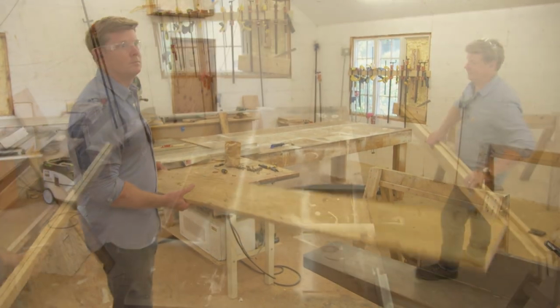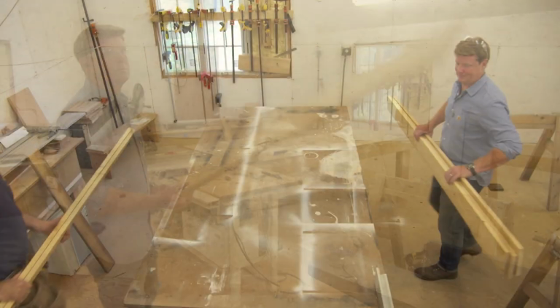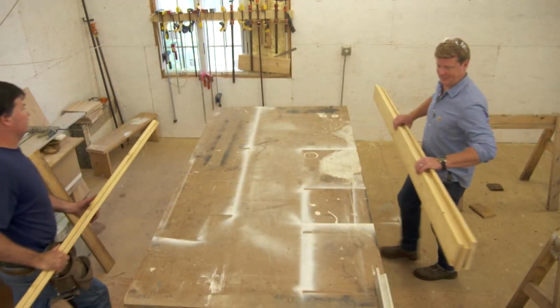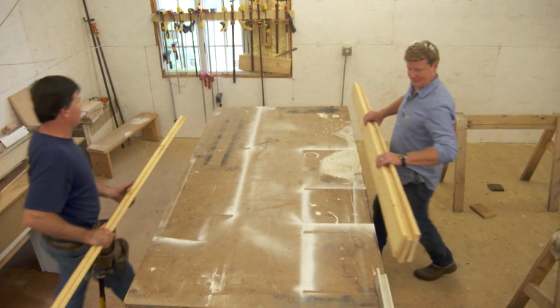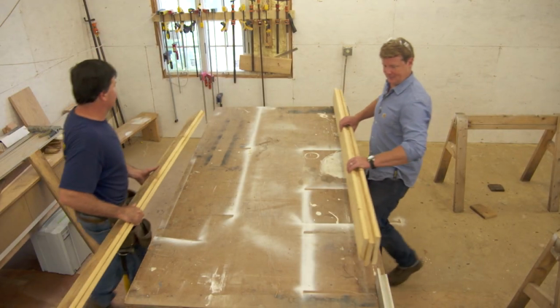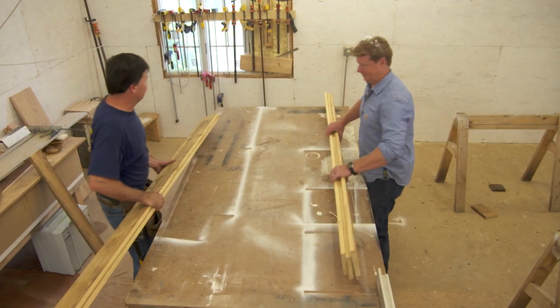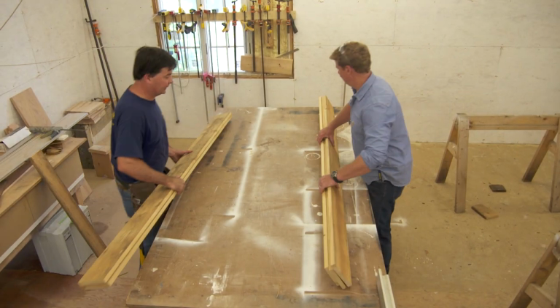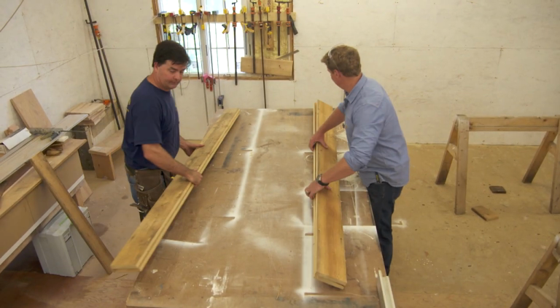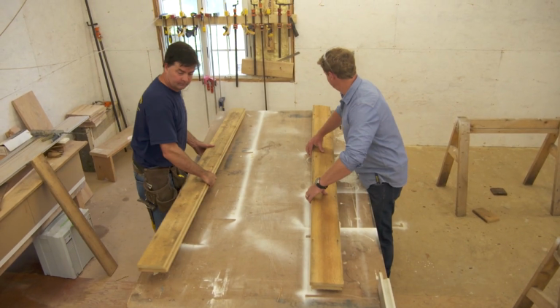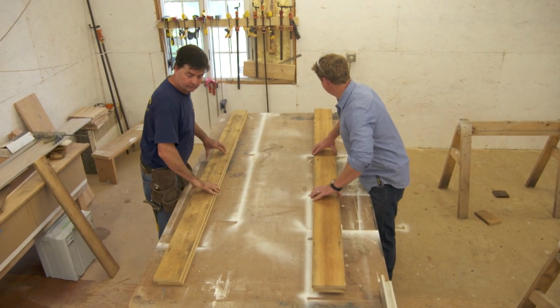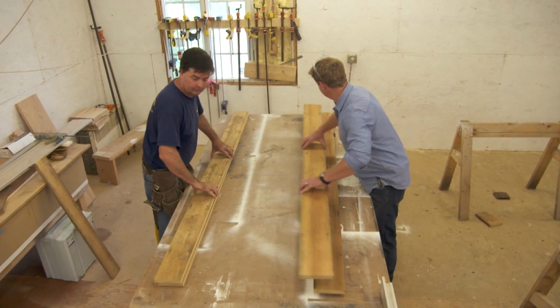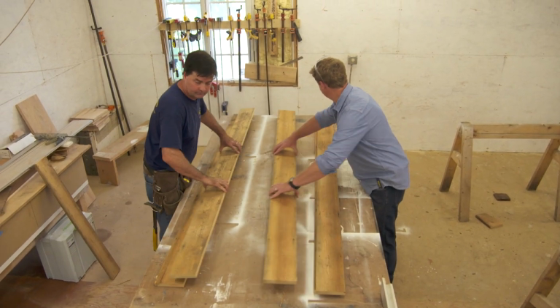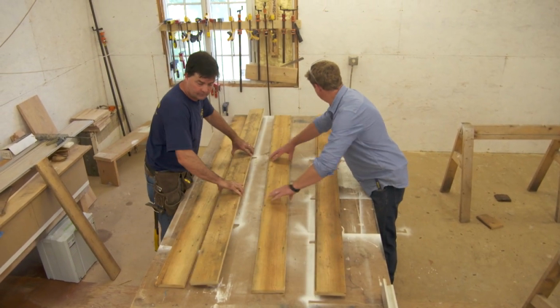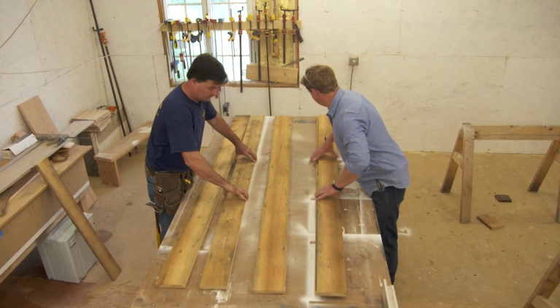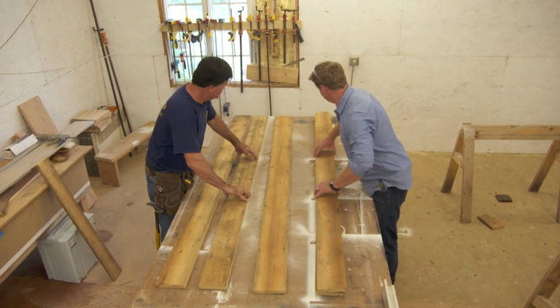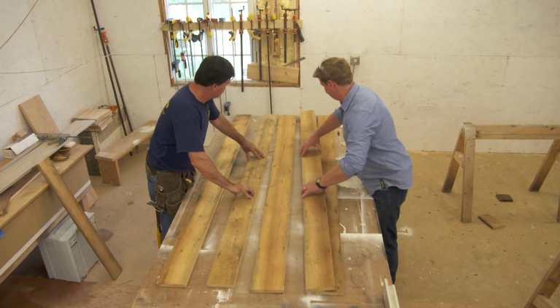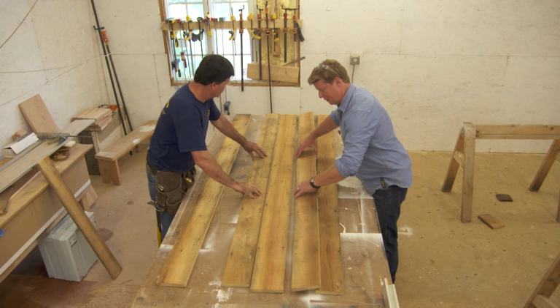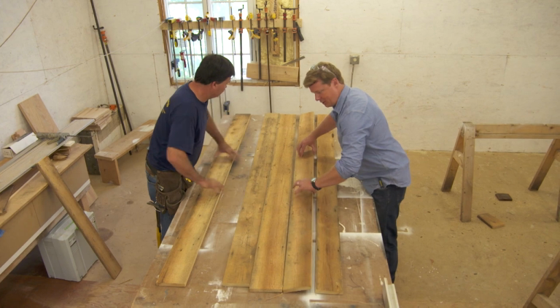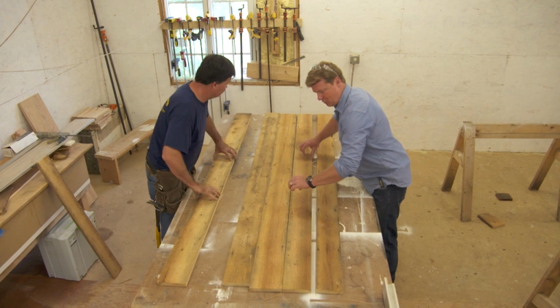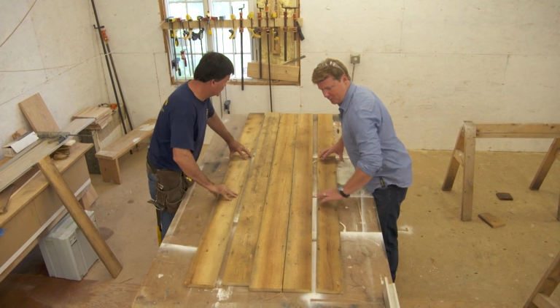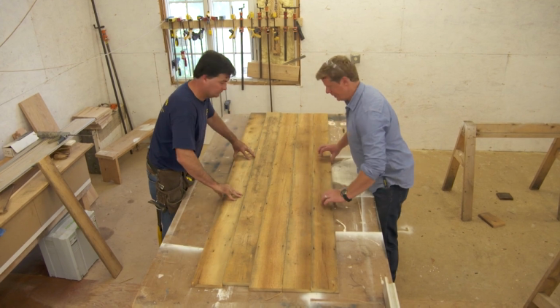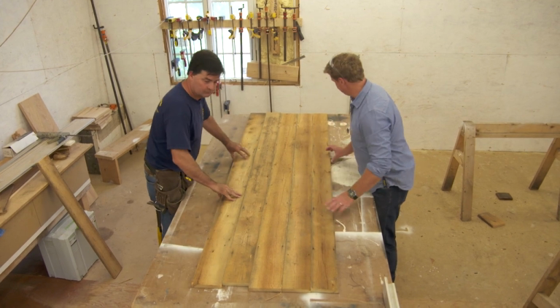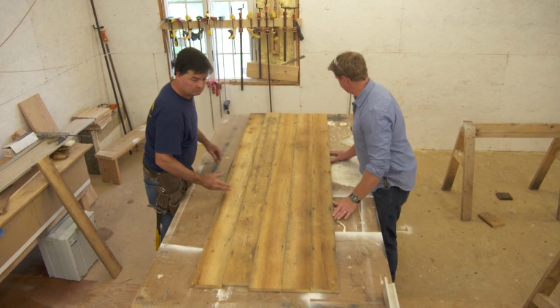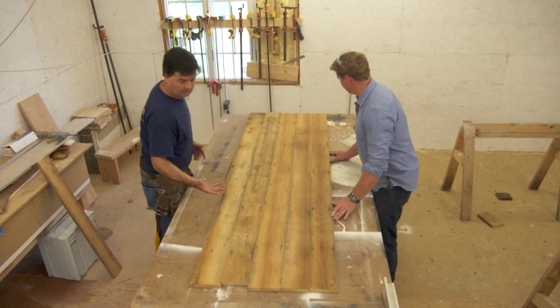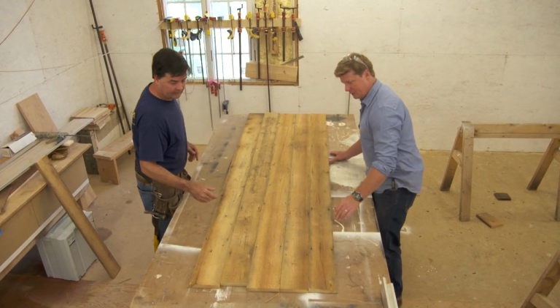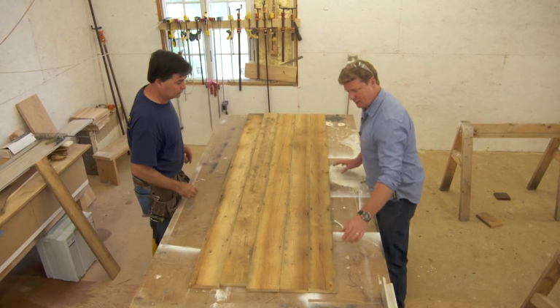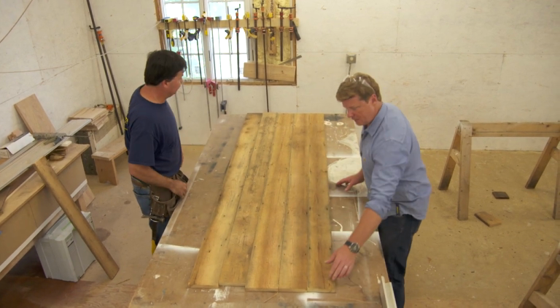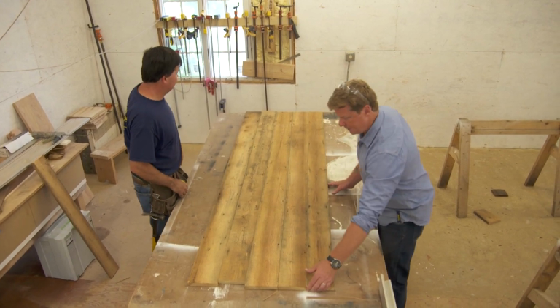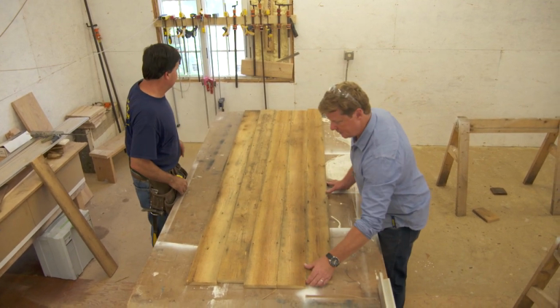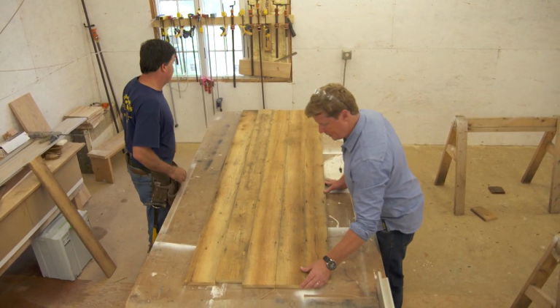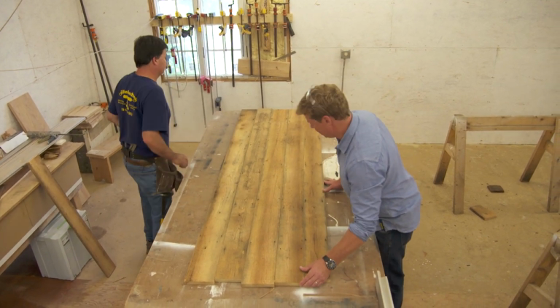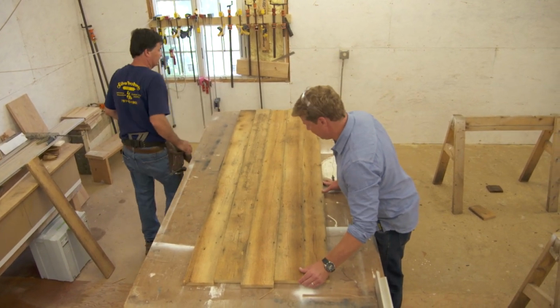Let's lay these down rough side up. Any particular order? How does that look to you? I think that looks great. What do you think? Looks good to me.